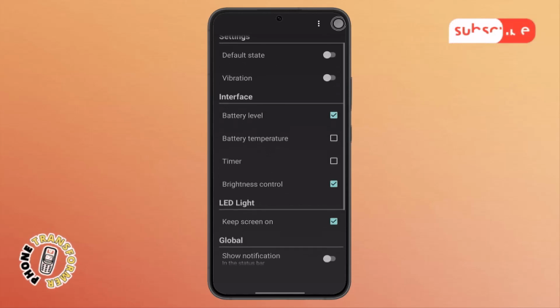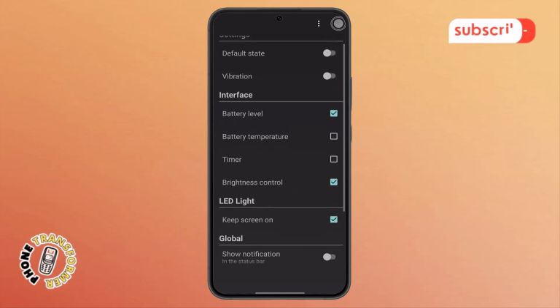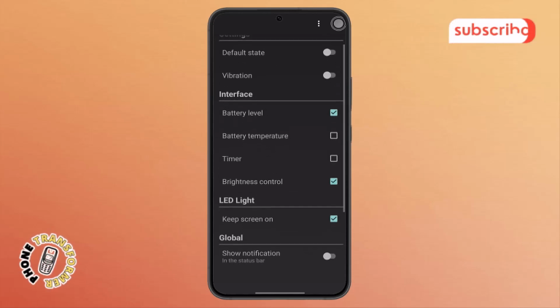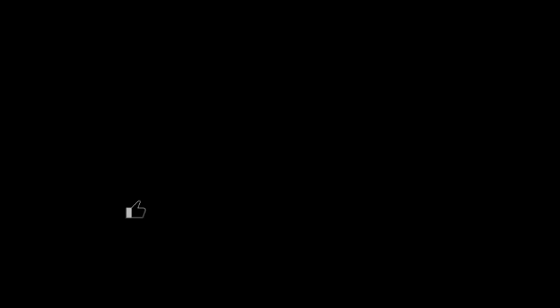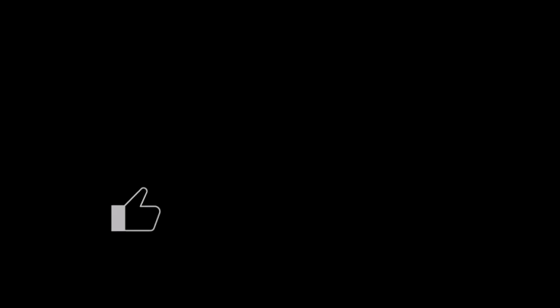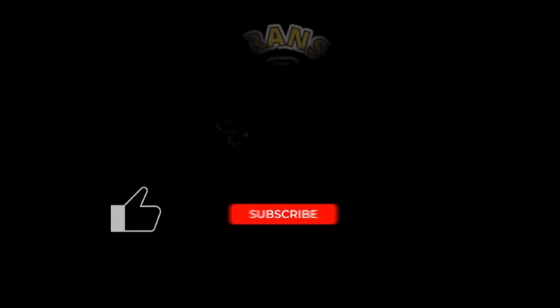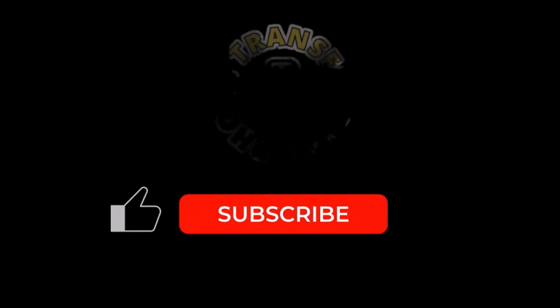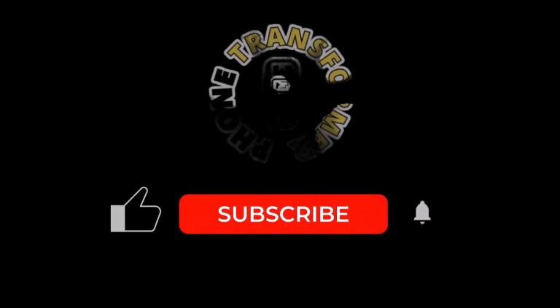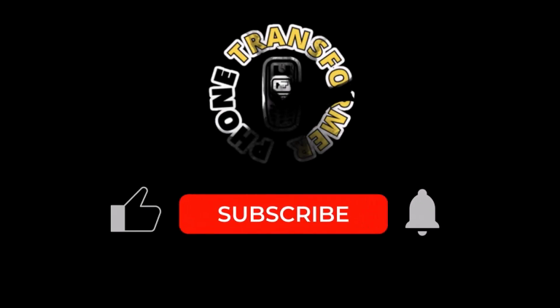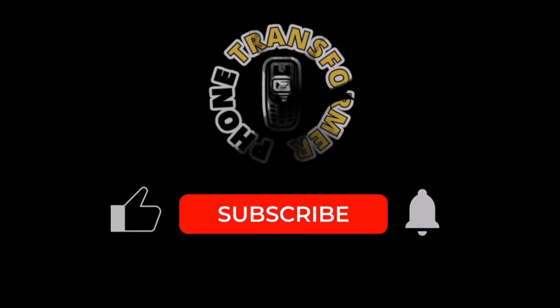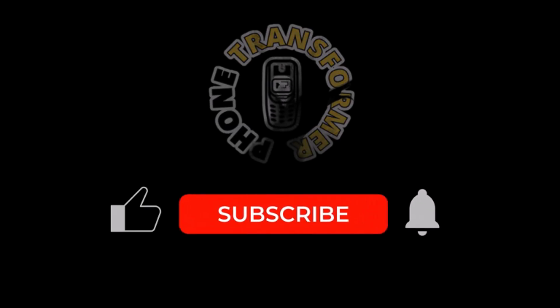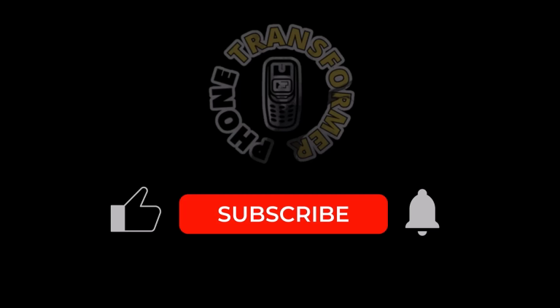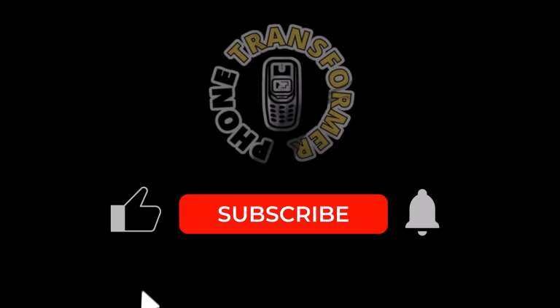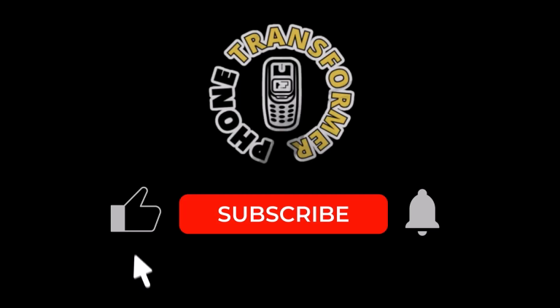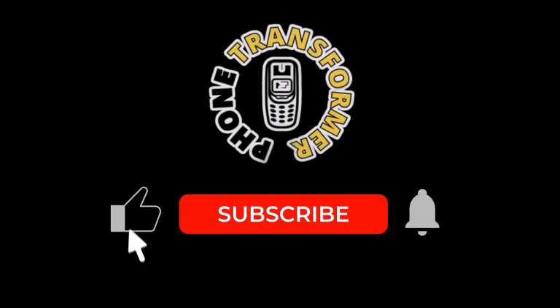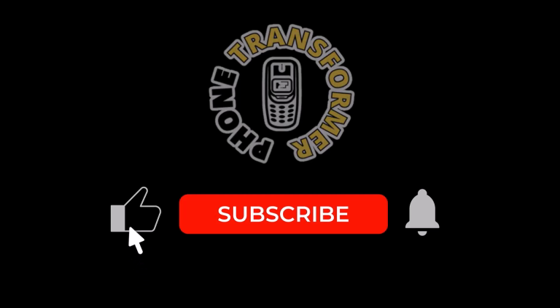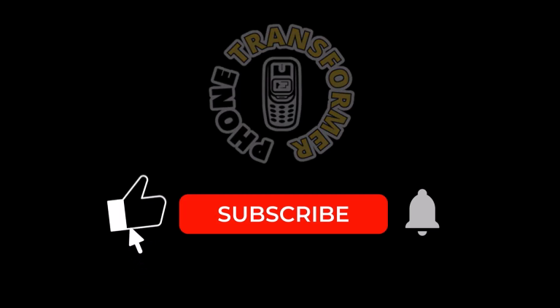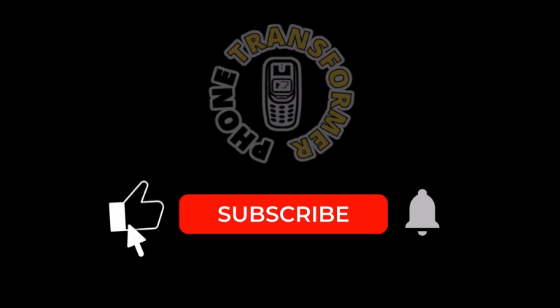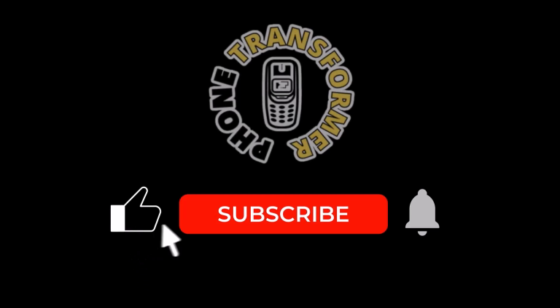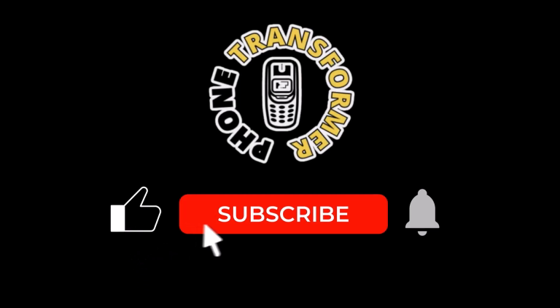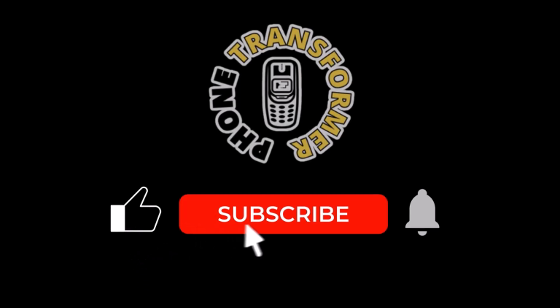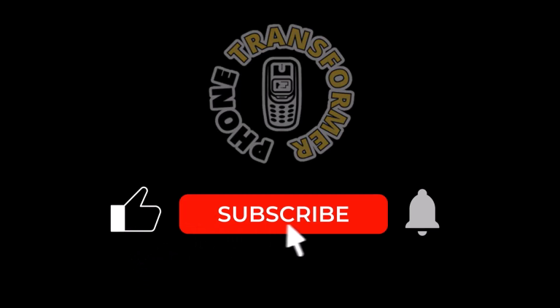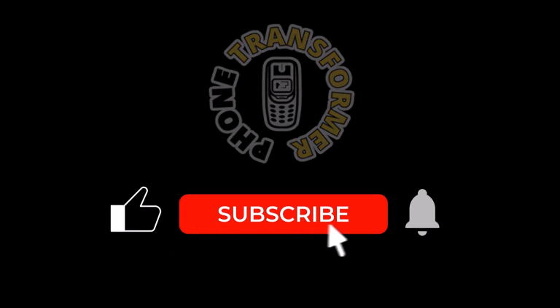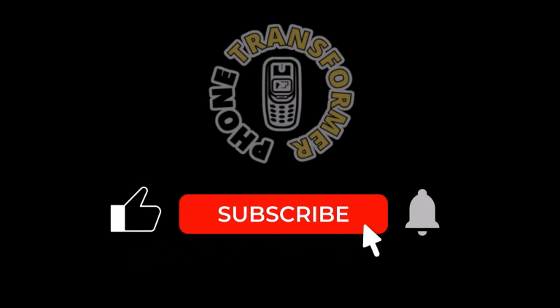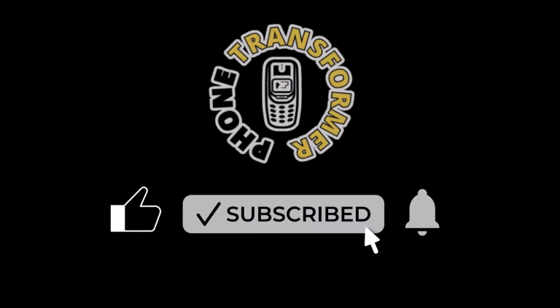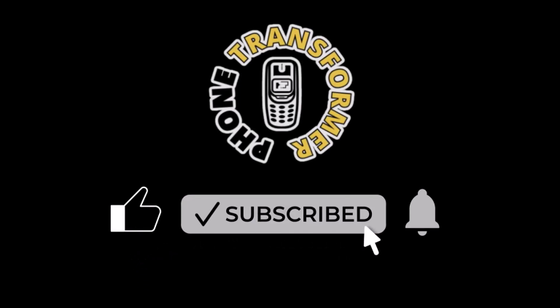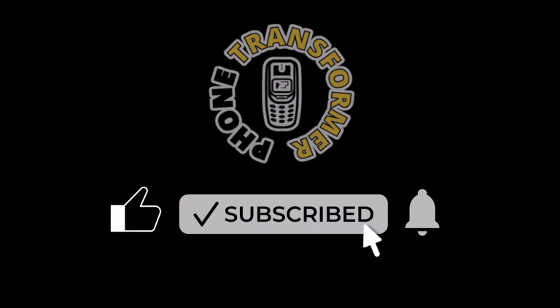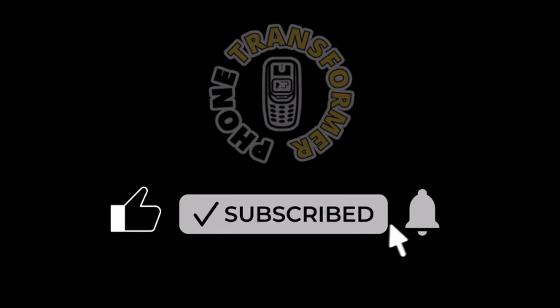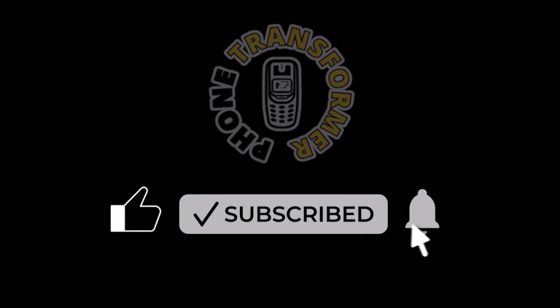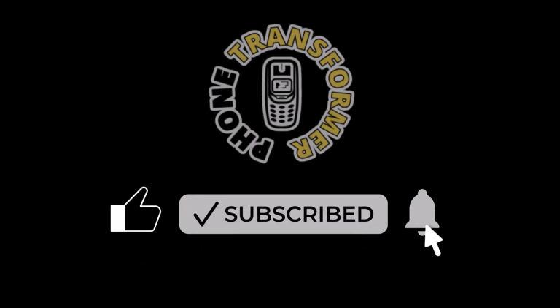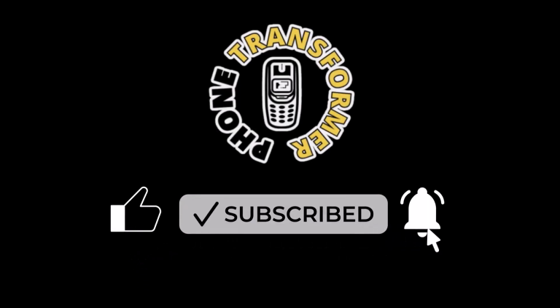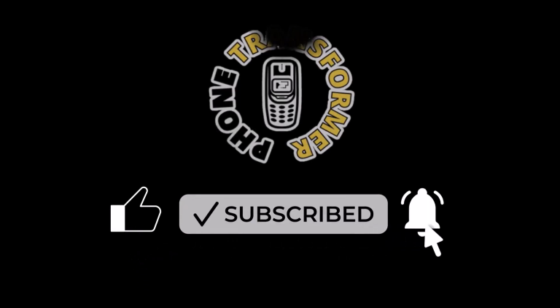Thank you for watching. Don't forget to subscribe to the channel for more app breakdowns.